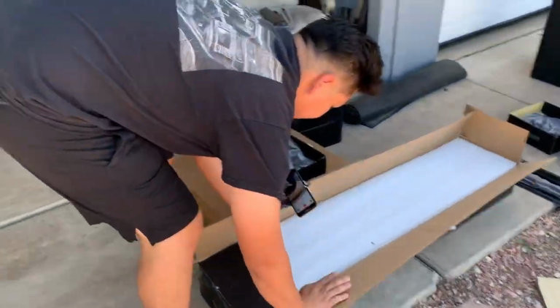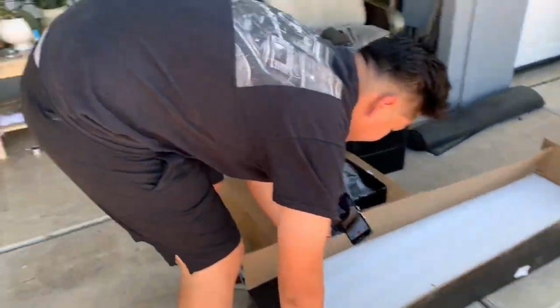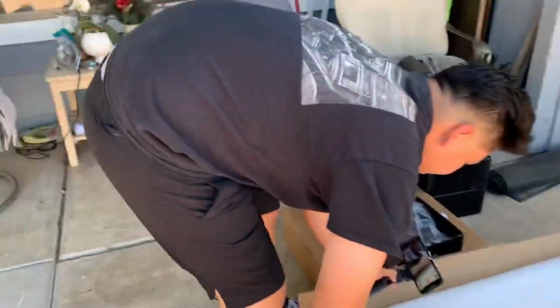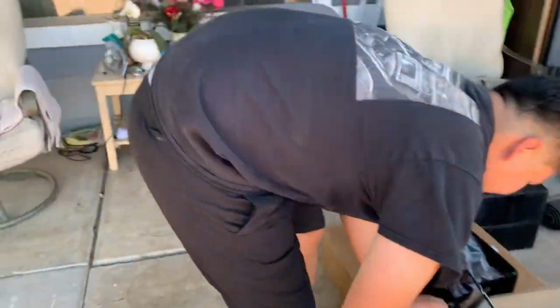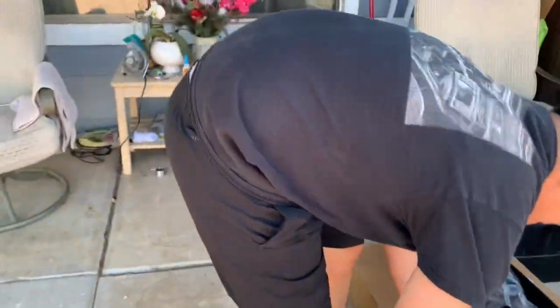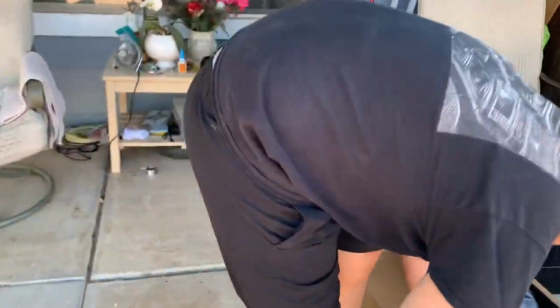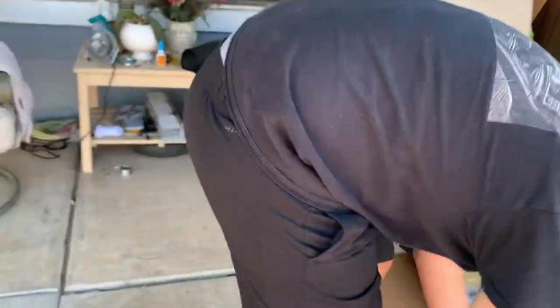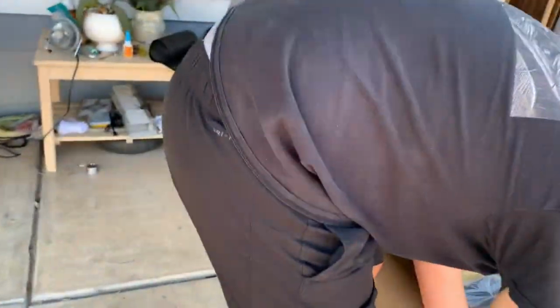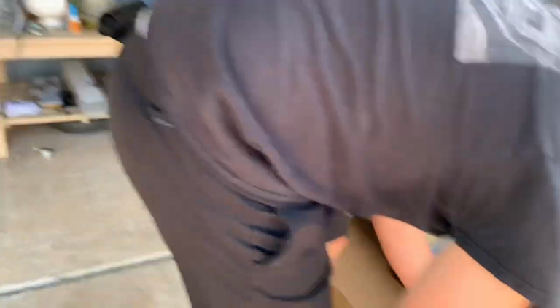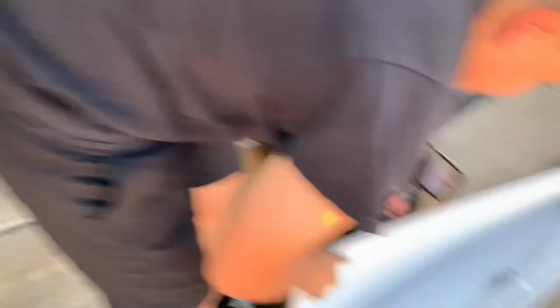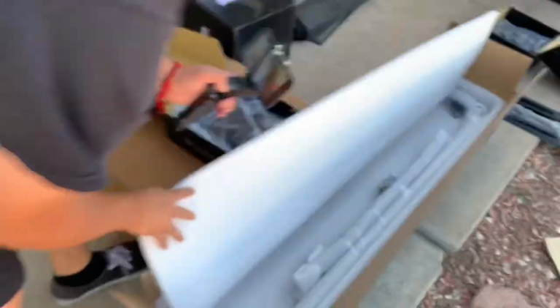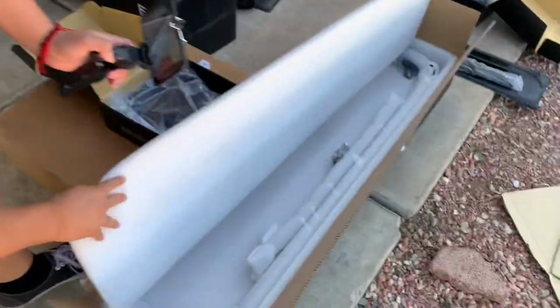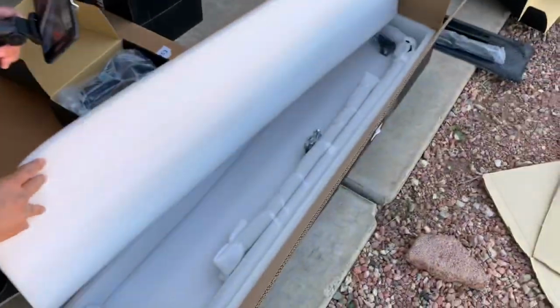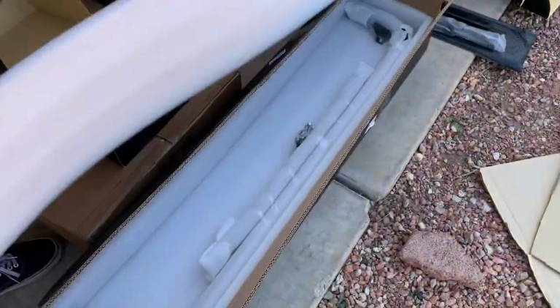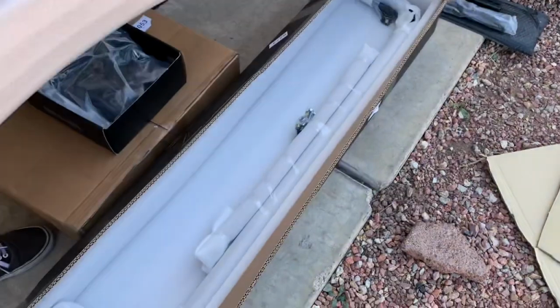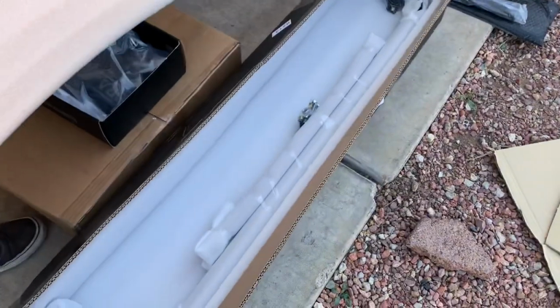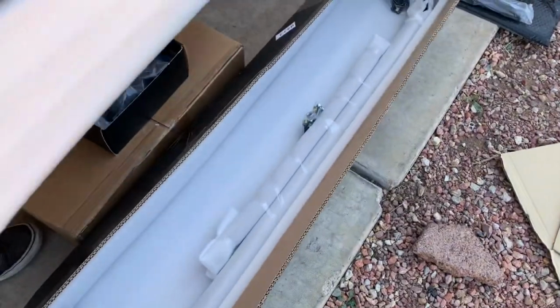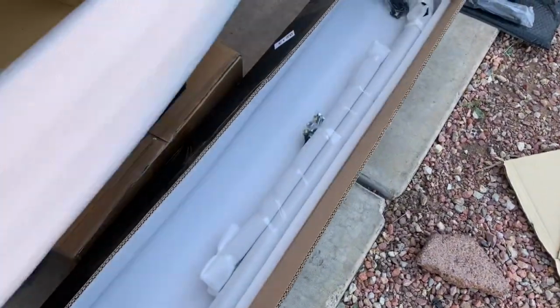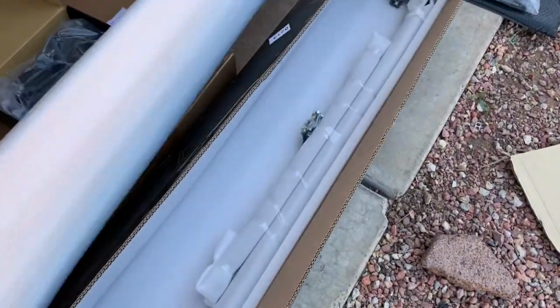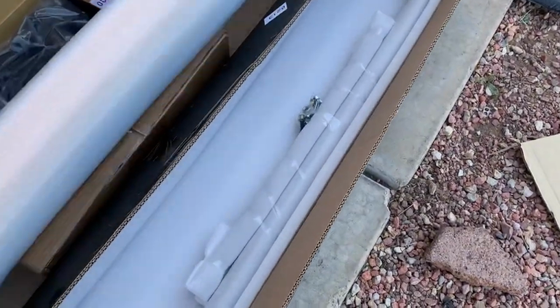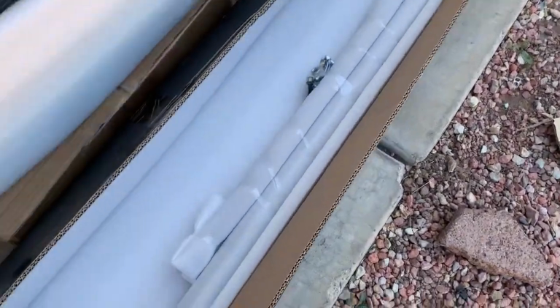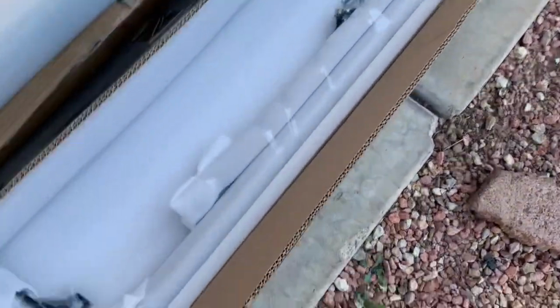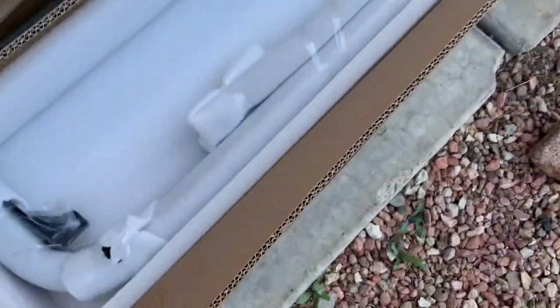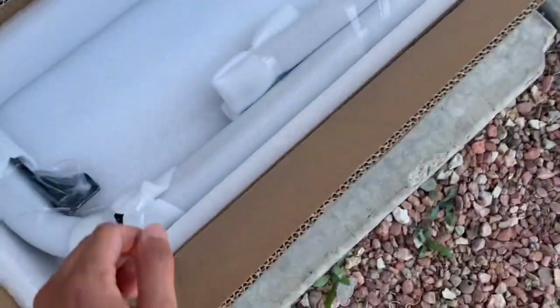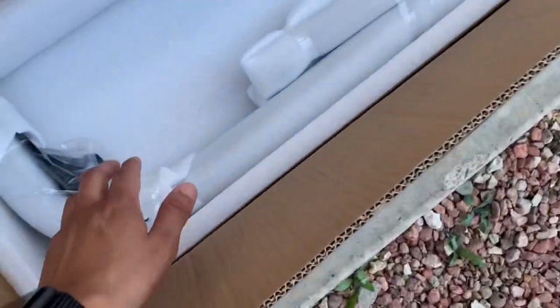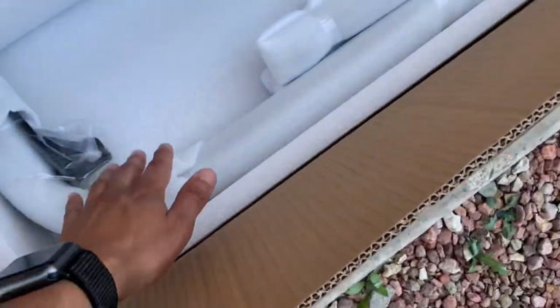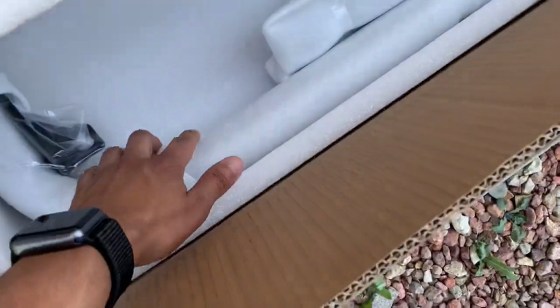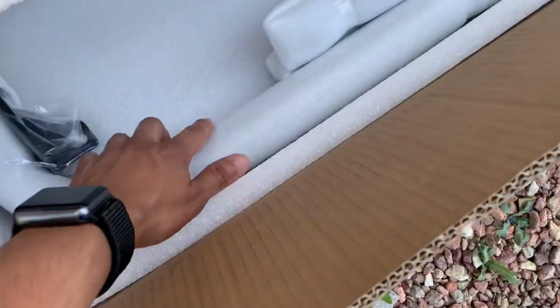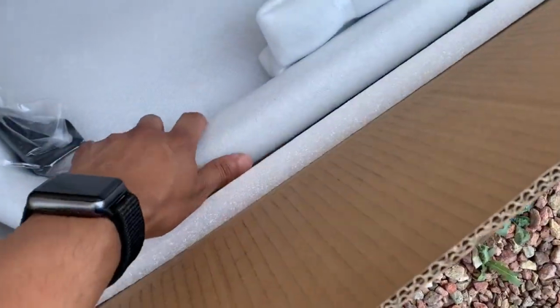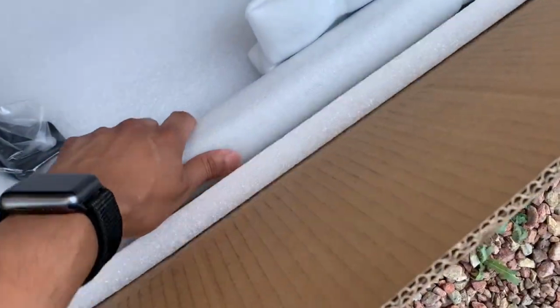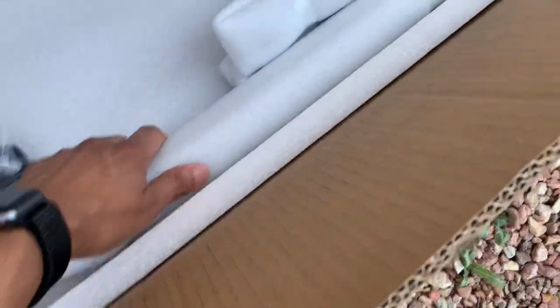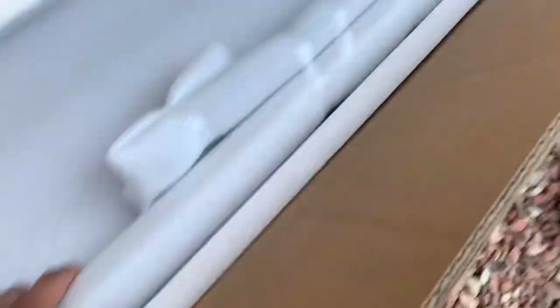Oh see, you got that foam harness bar — that's nice.